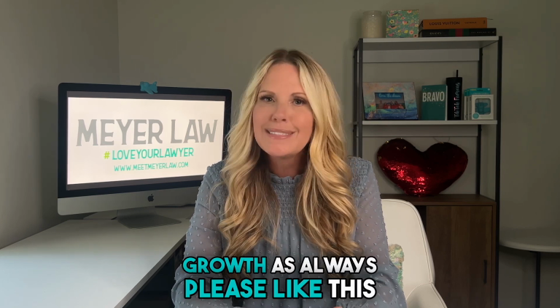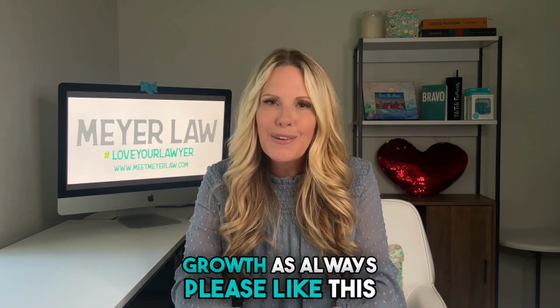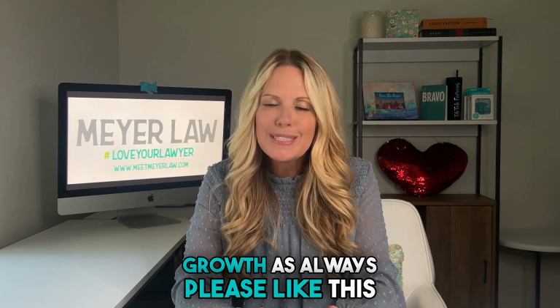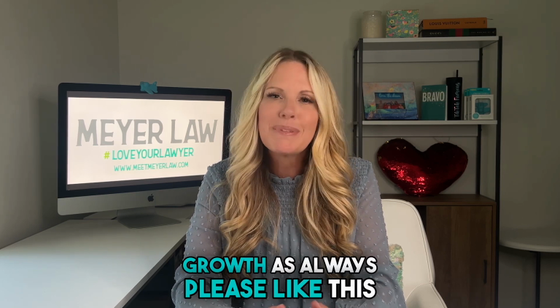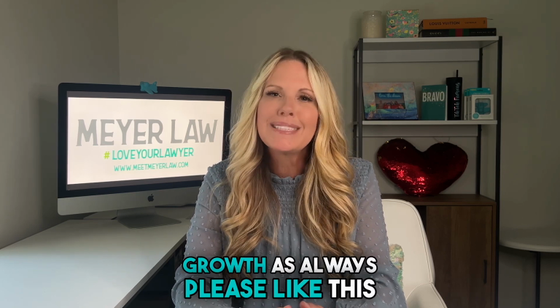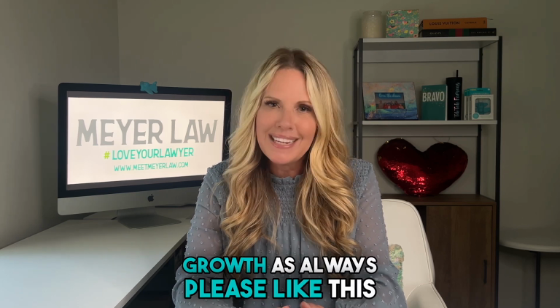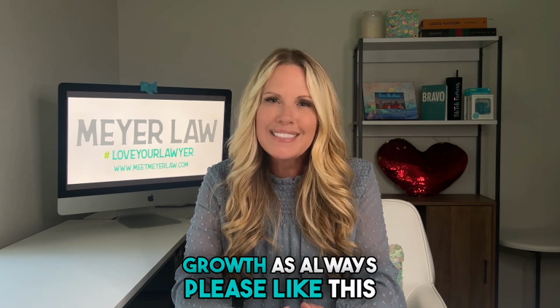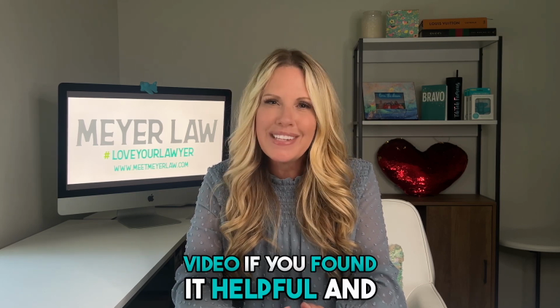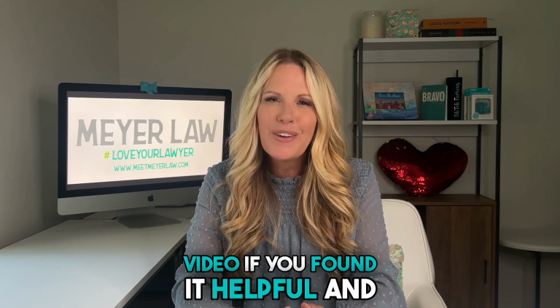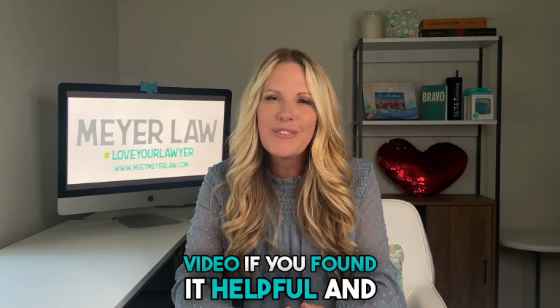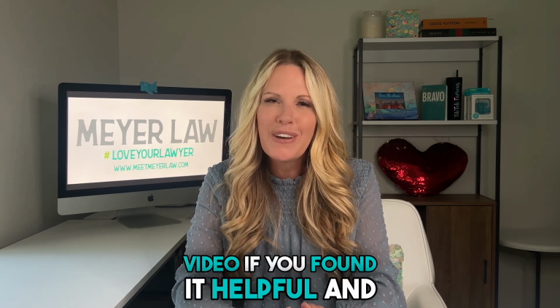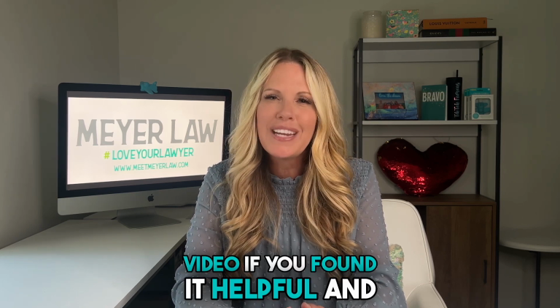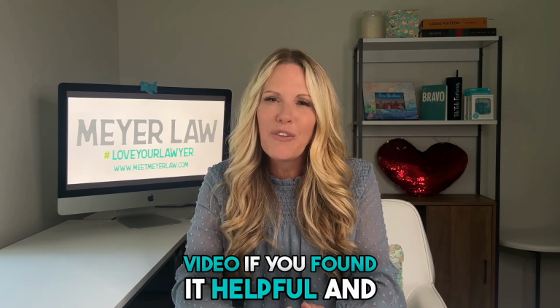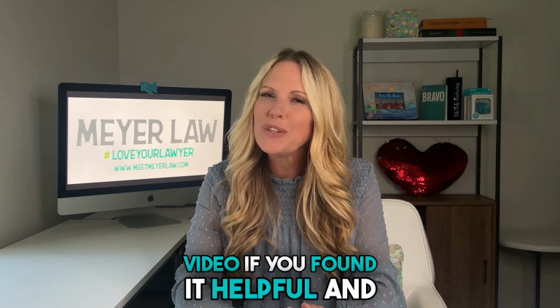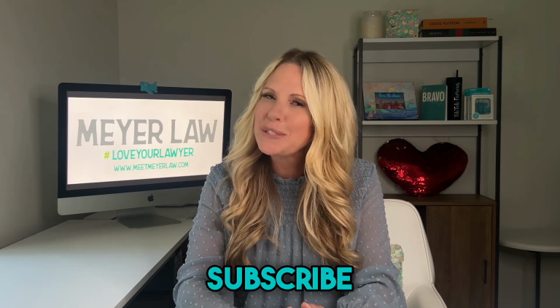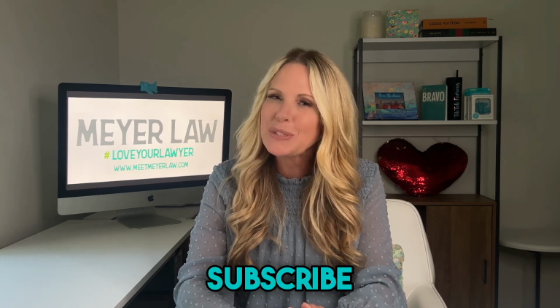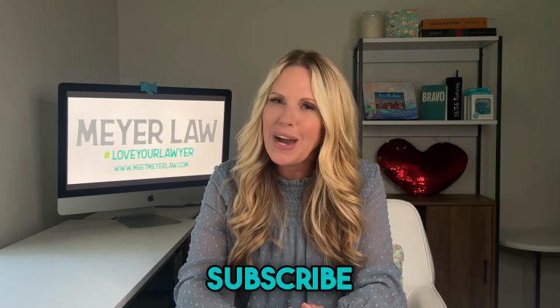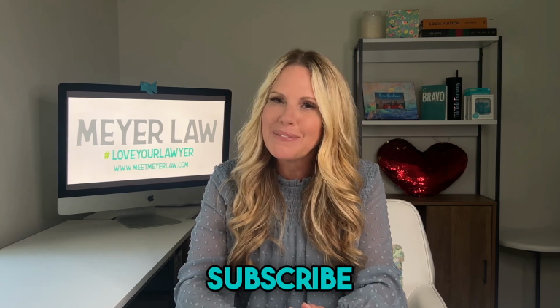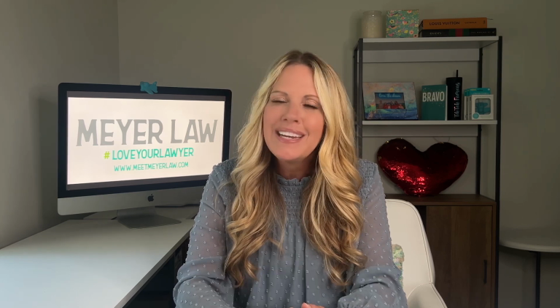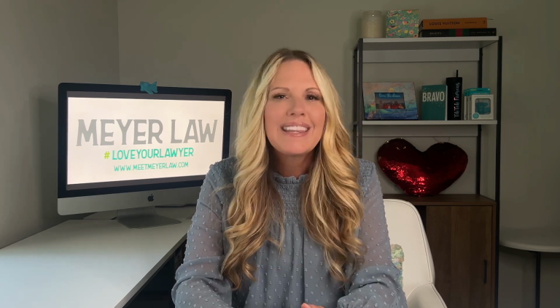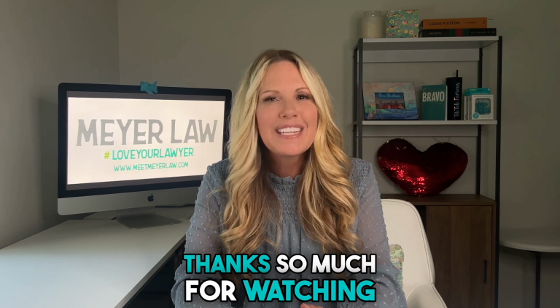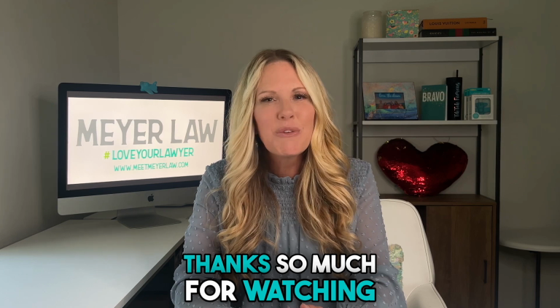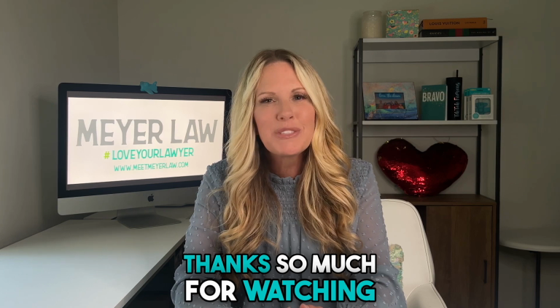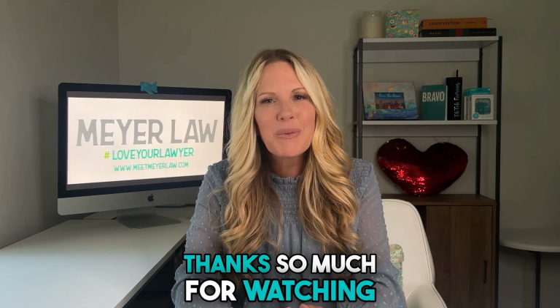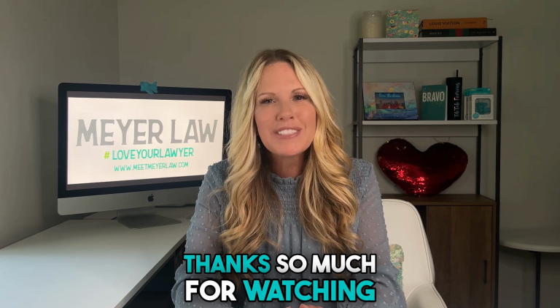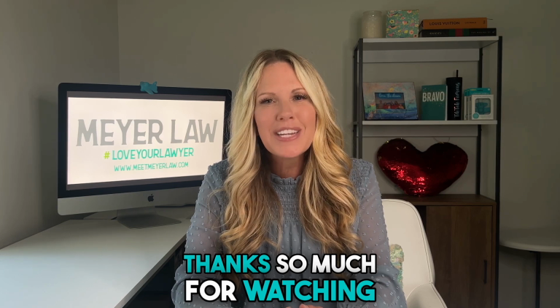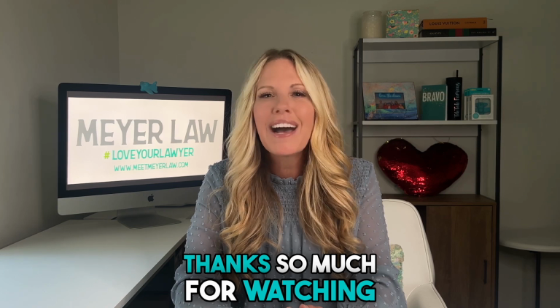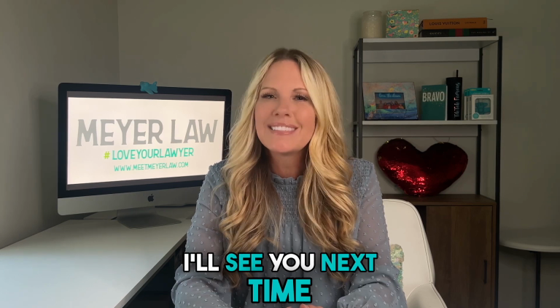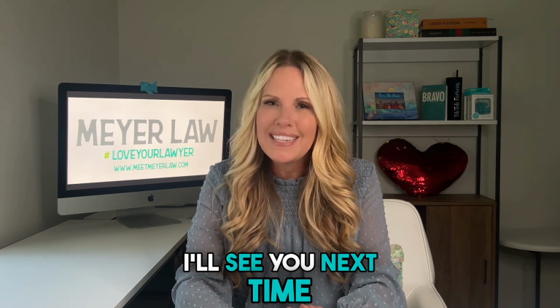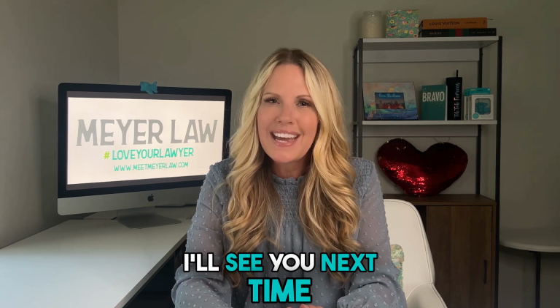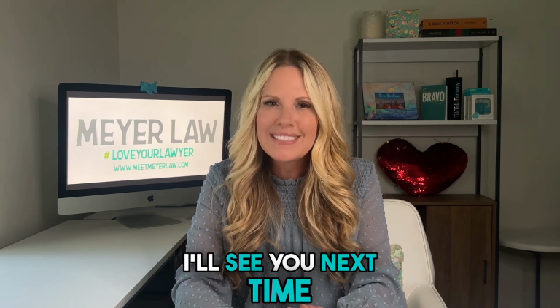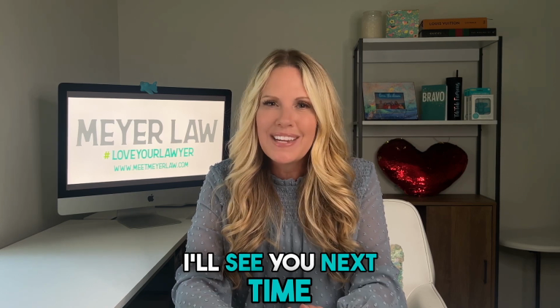As always, please like this video if you found it helpful and subscribe. Thanks so much for watching. I'll see you next time.